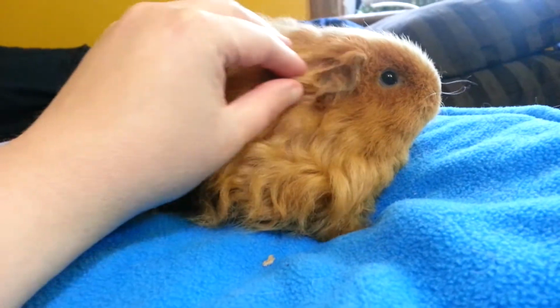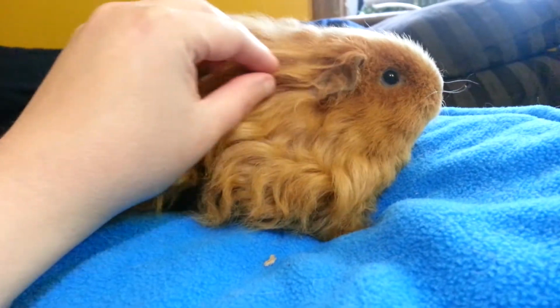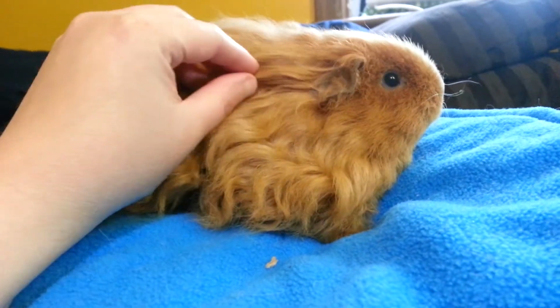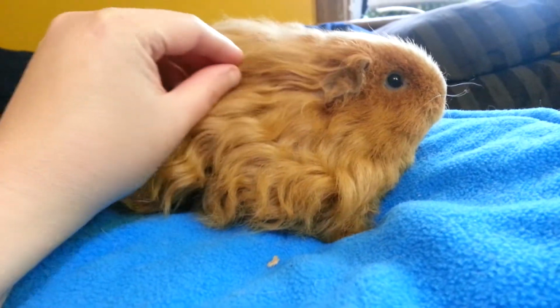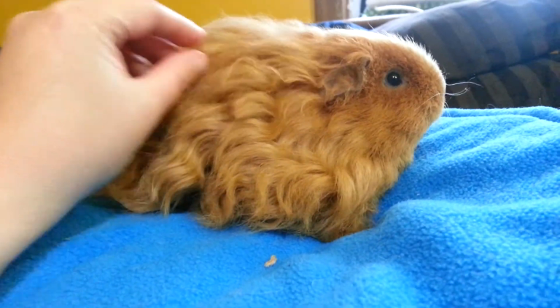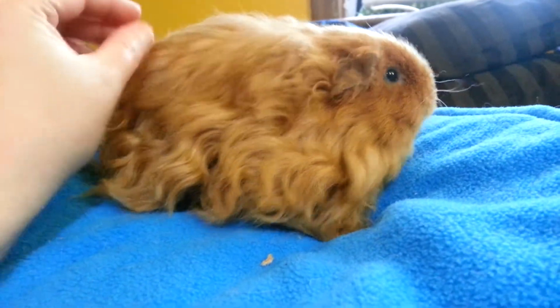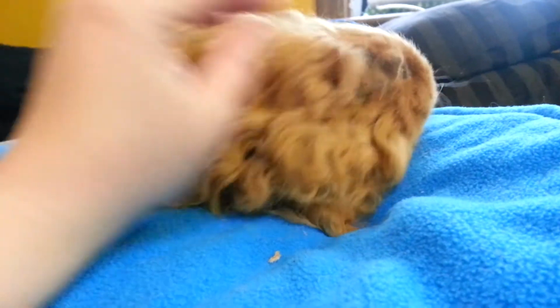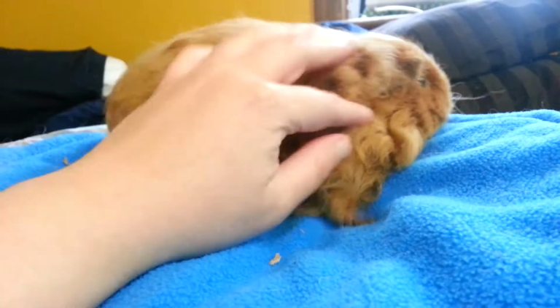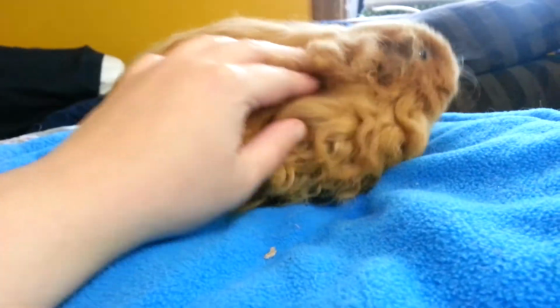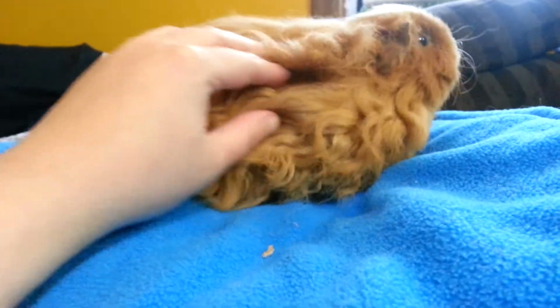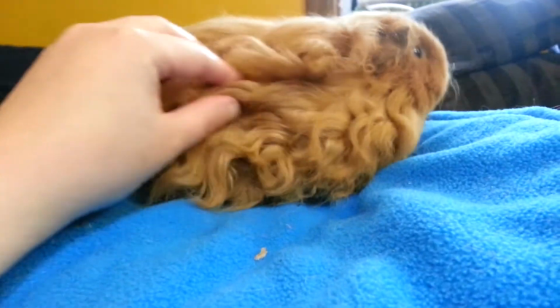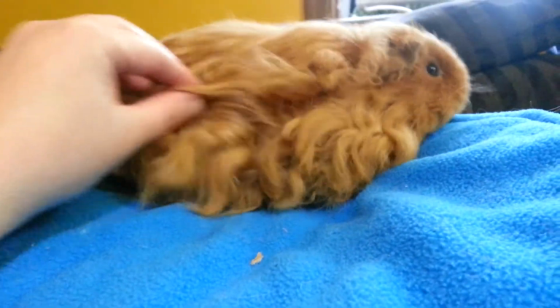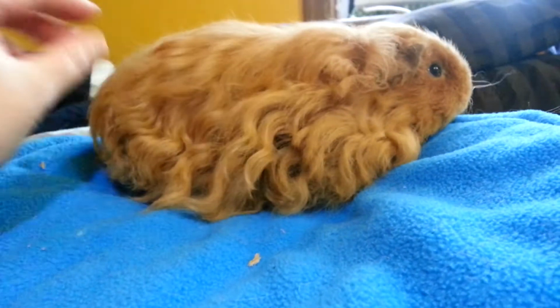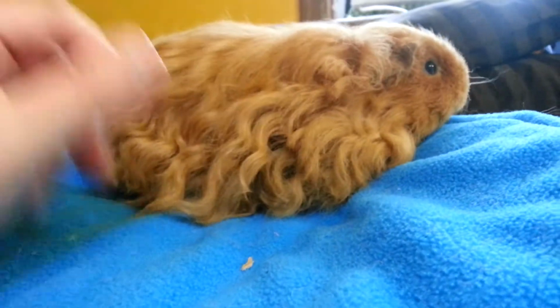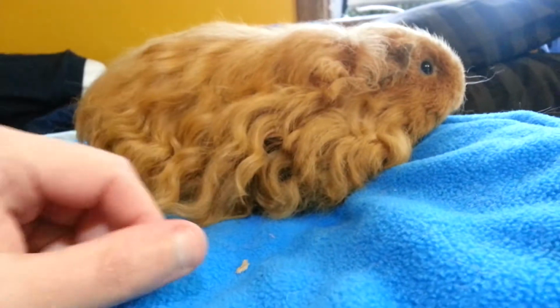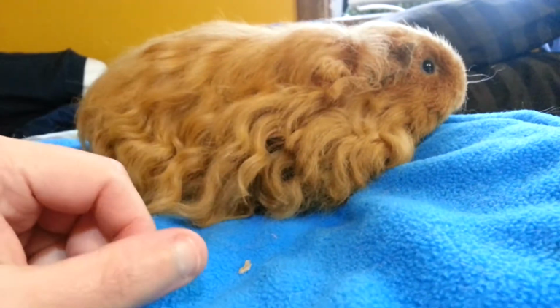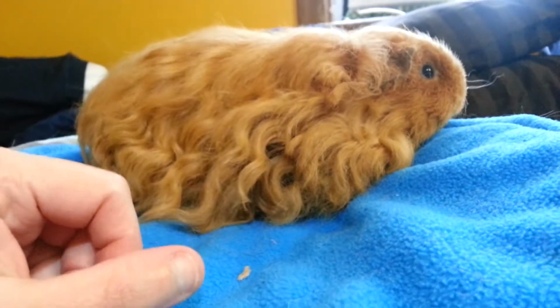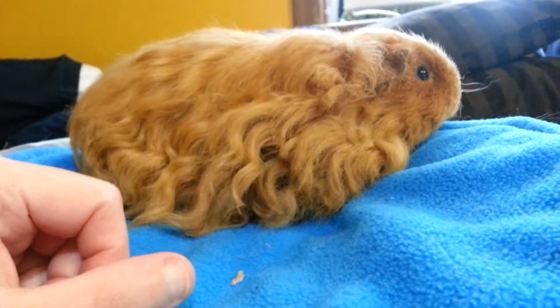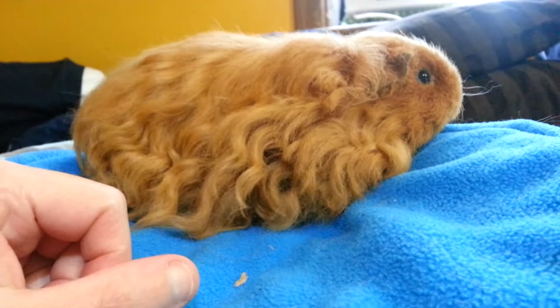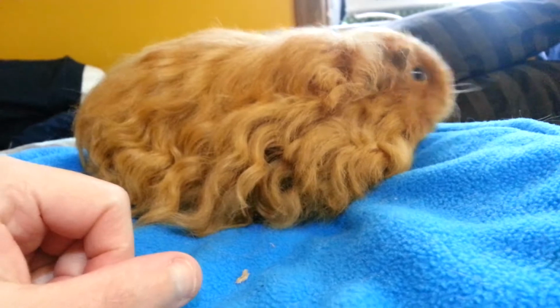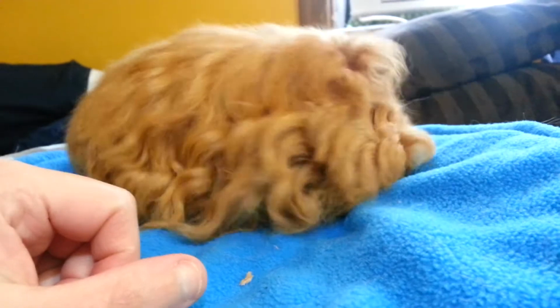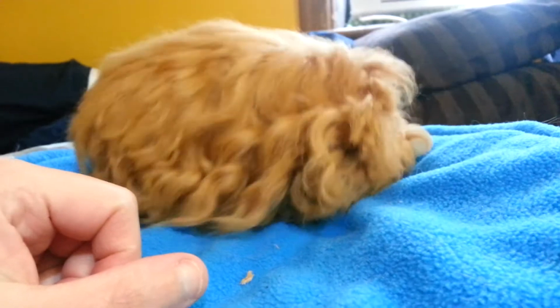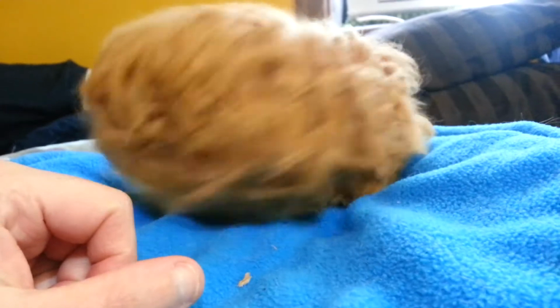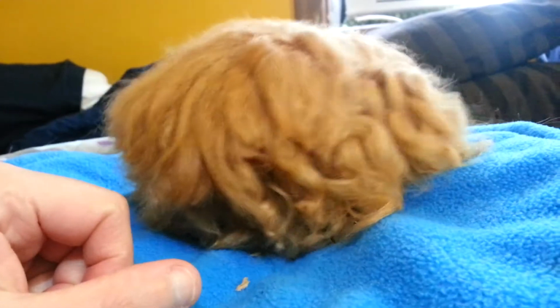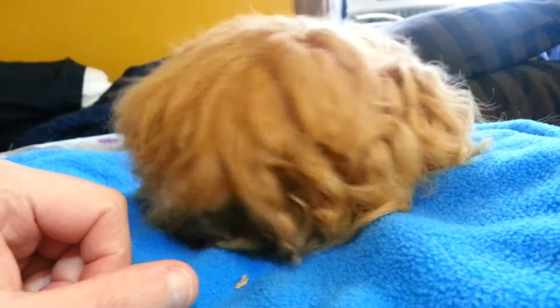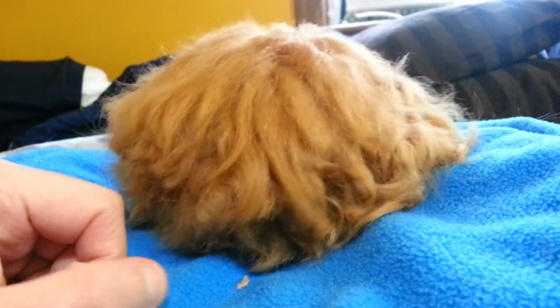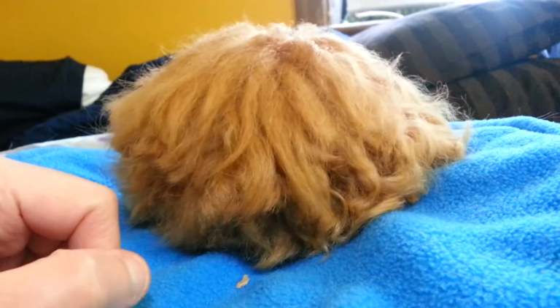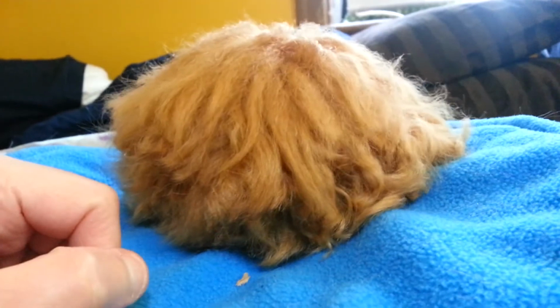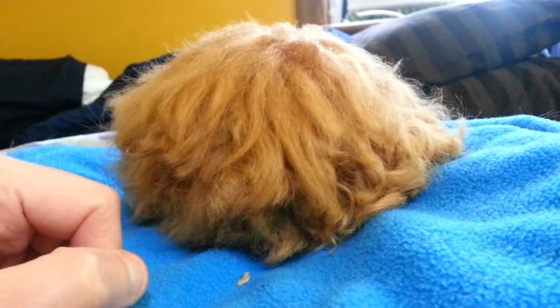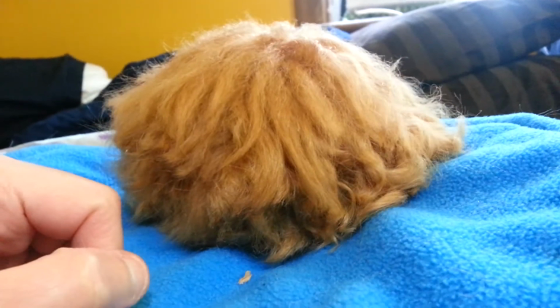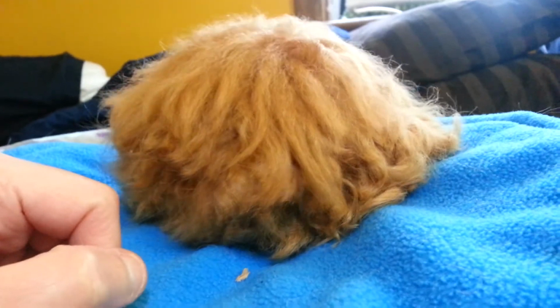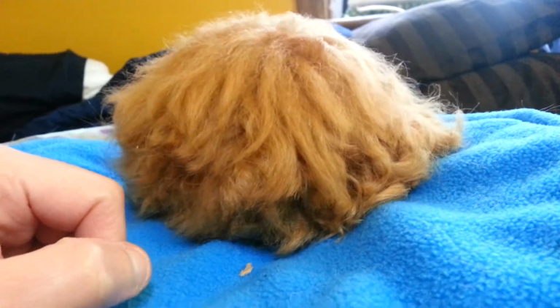She definitely runs around when you have her out - she just wants to take off, by the looks of it.